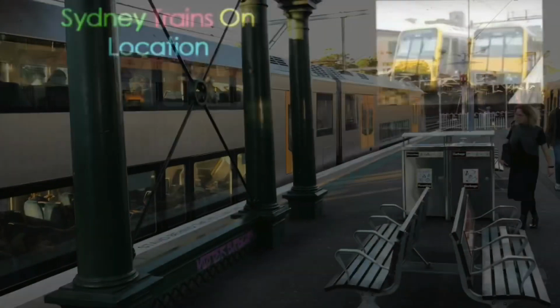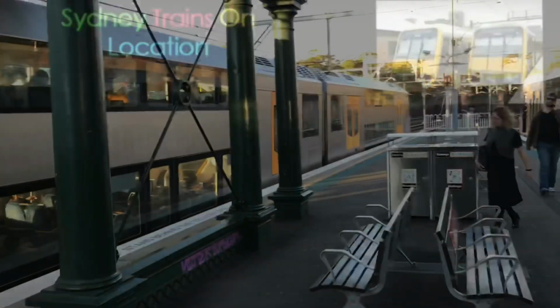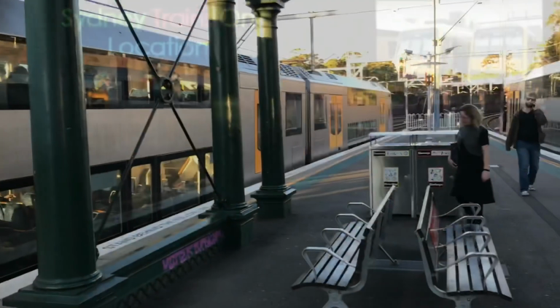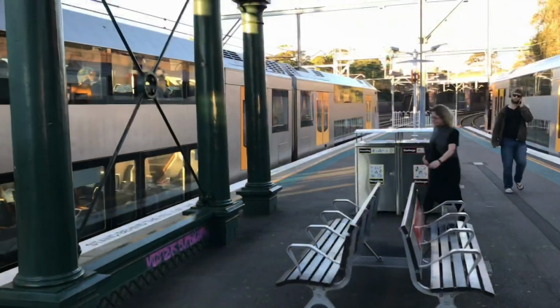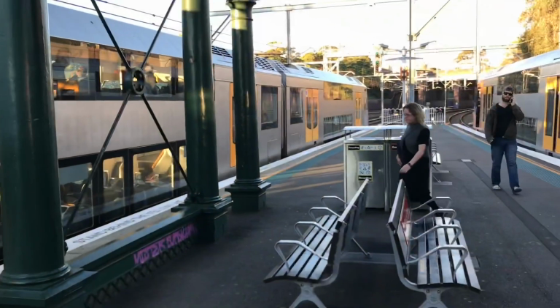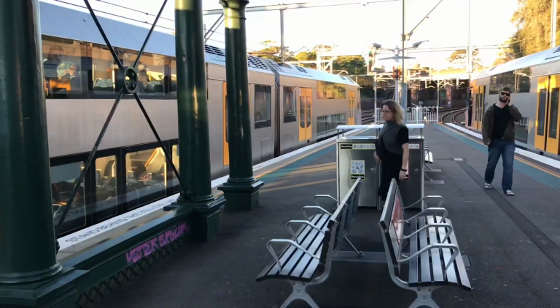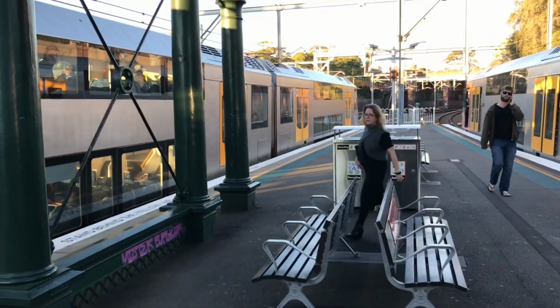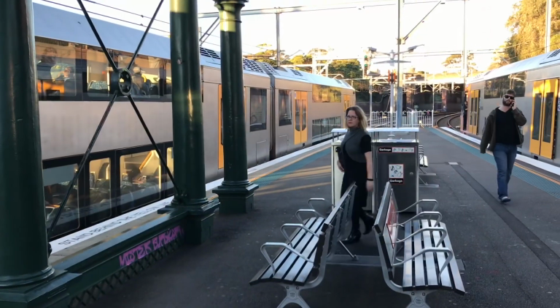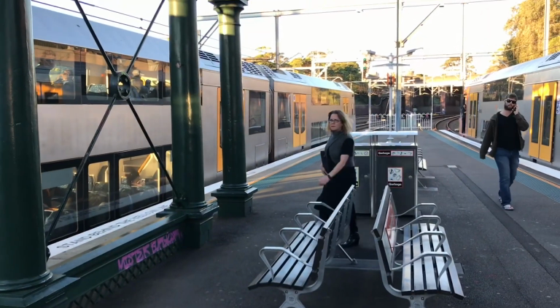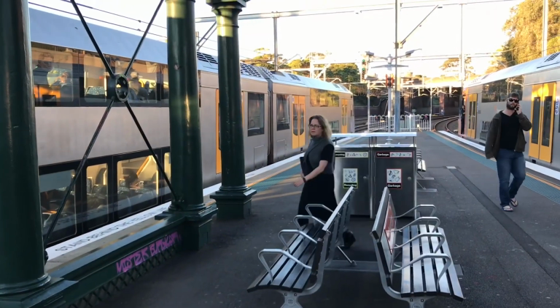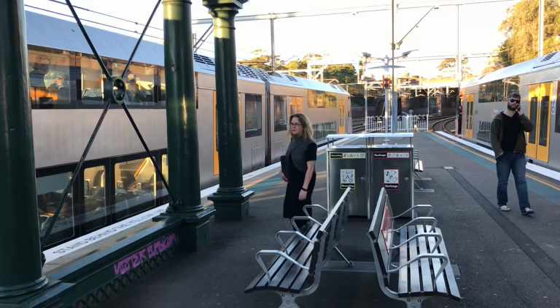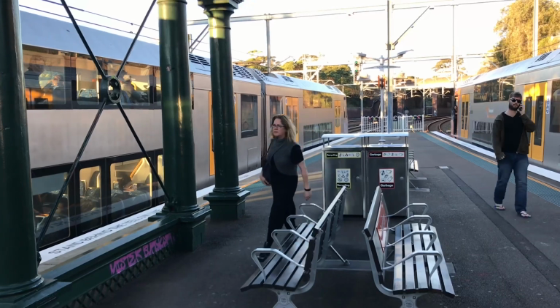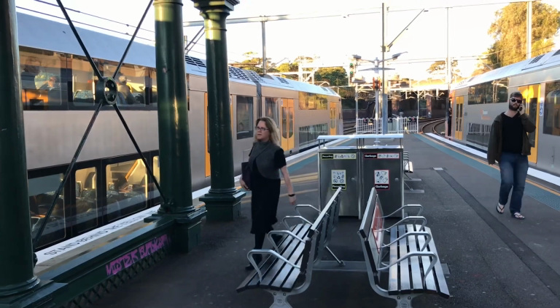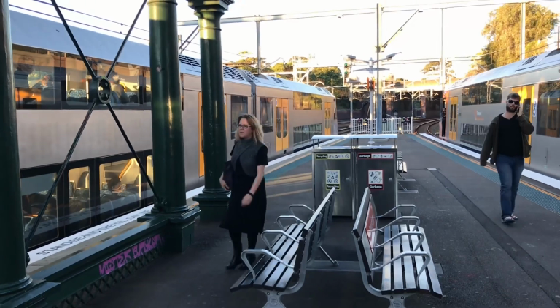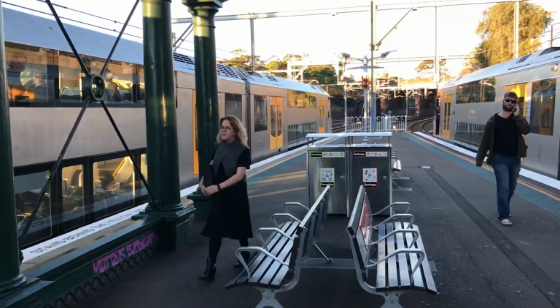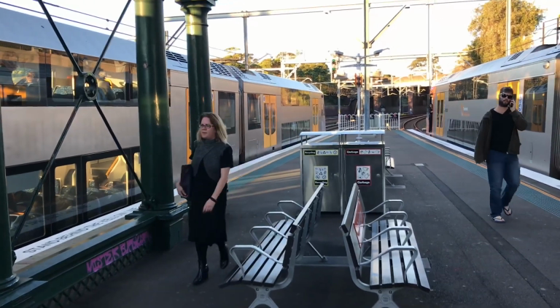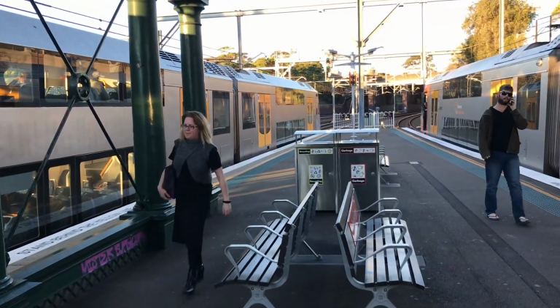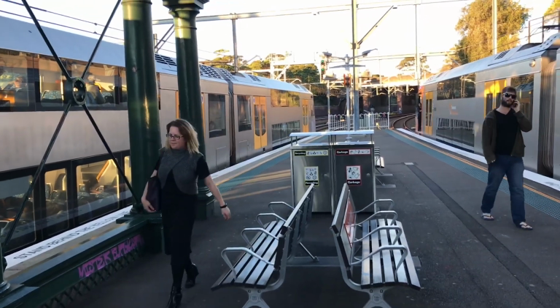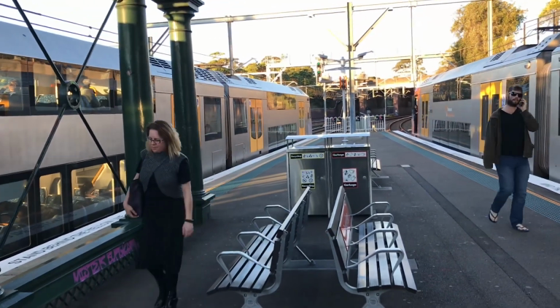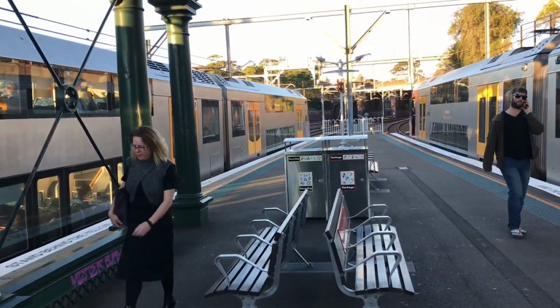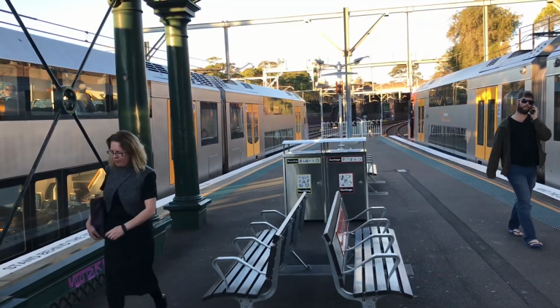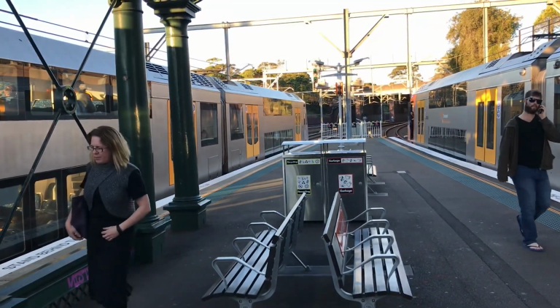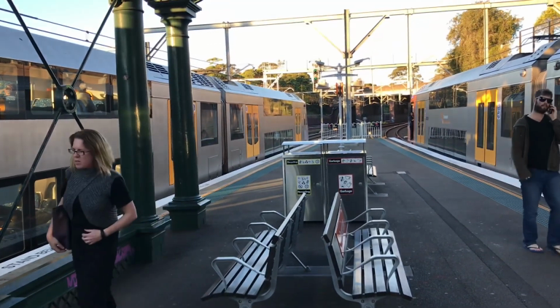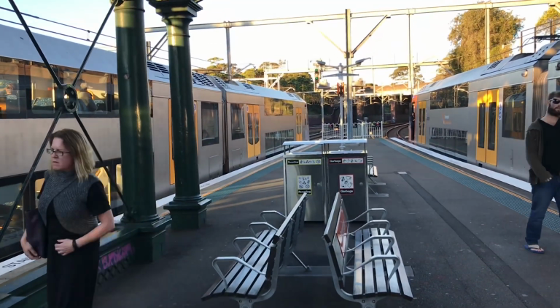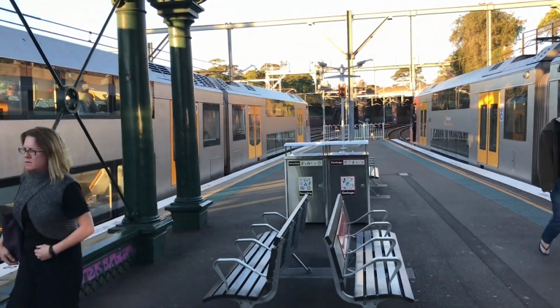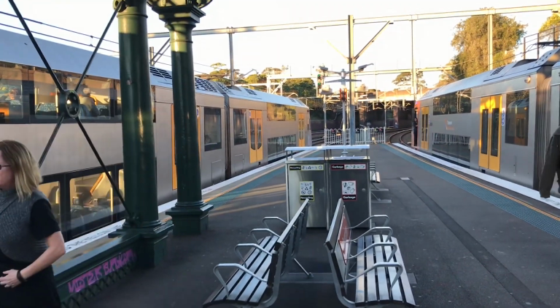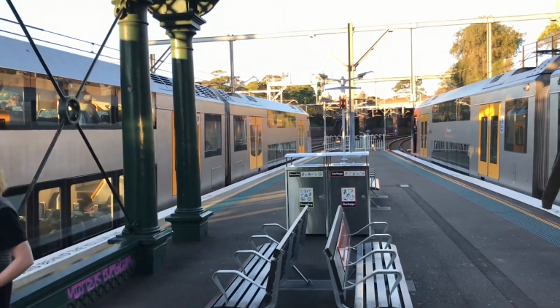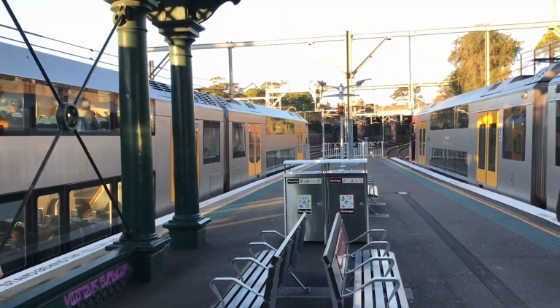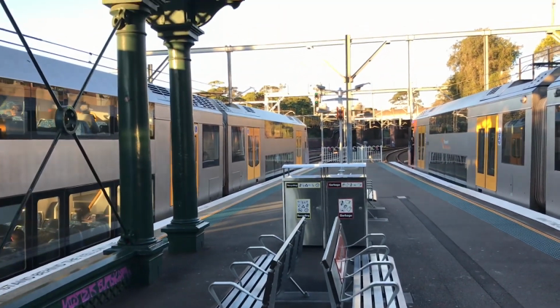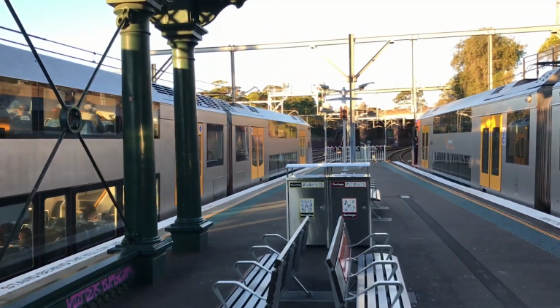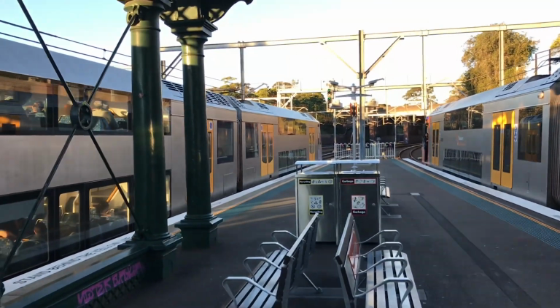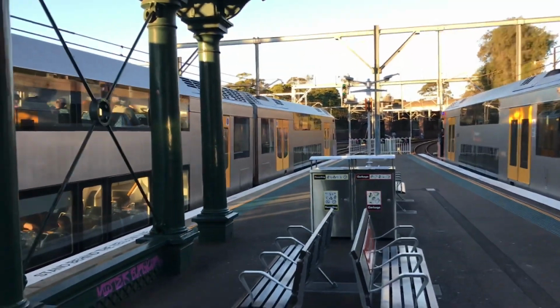Hey, what's going on guys? This is S2LC trains on location. Today I begin the quest to find Petersham.